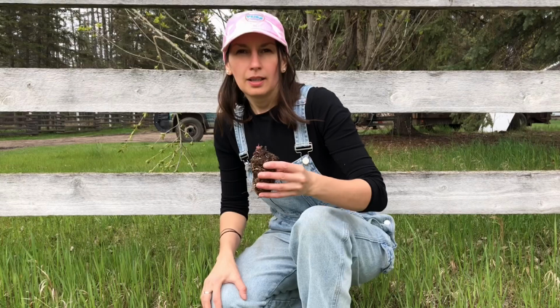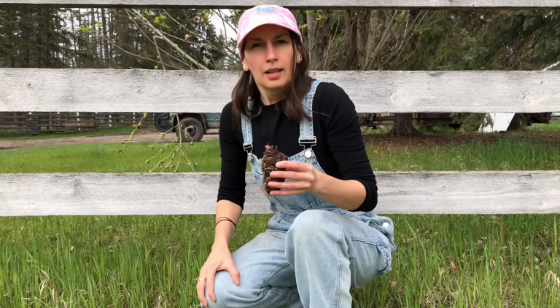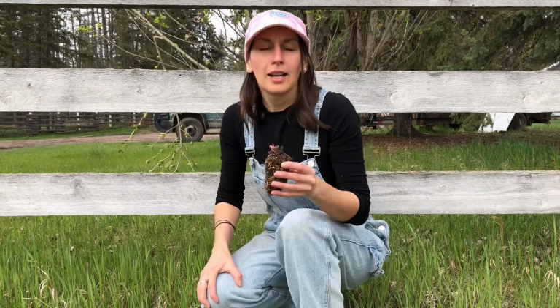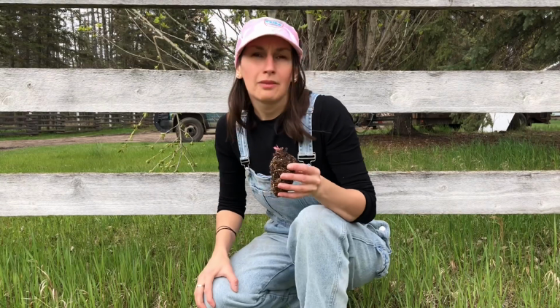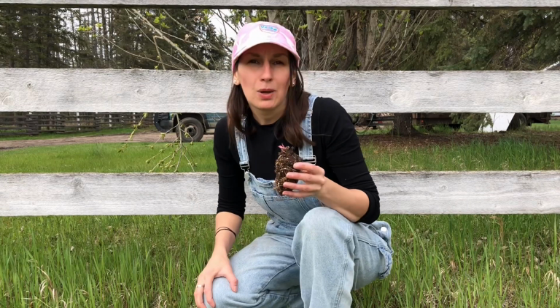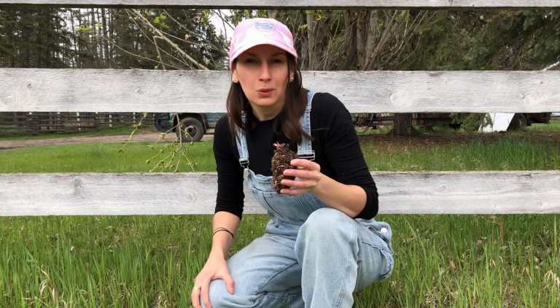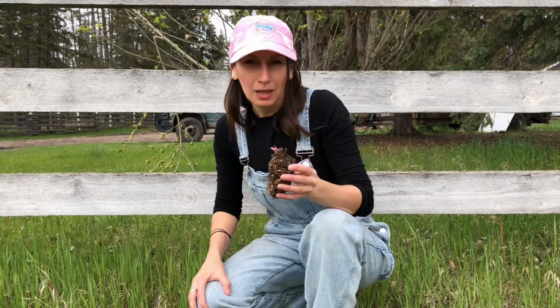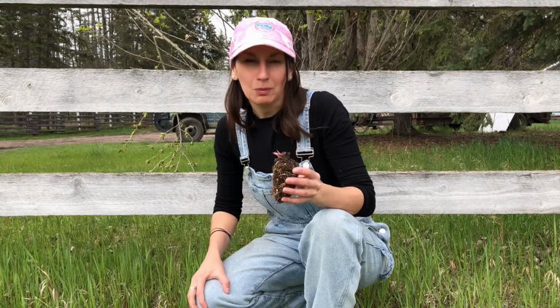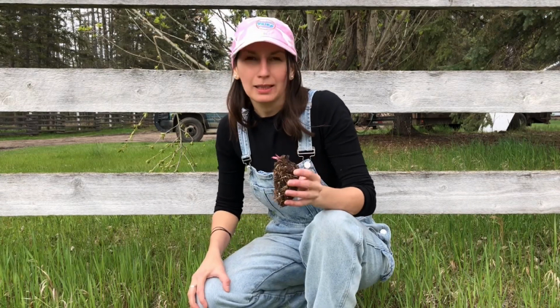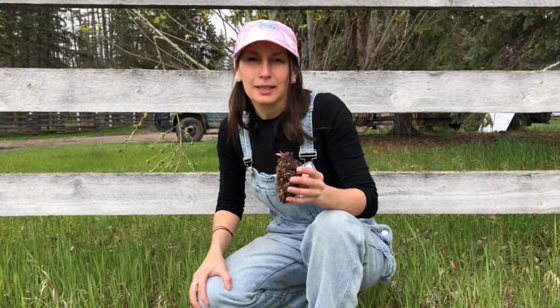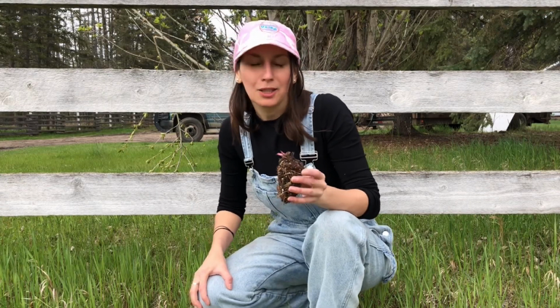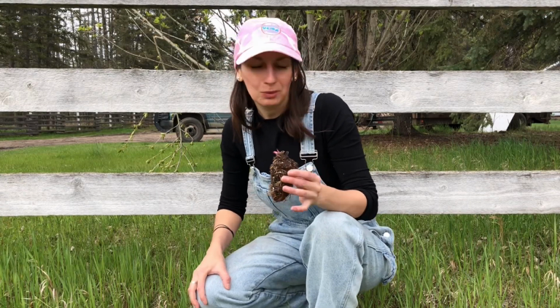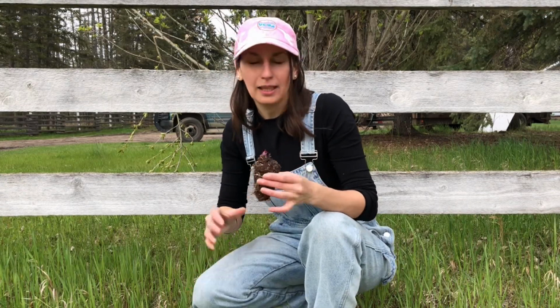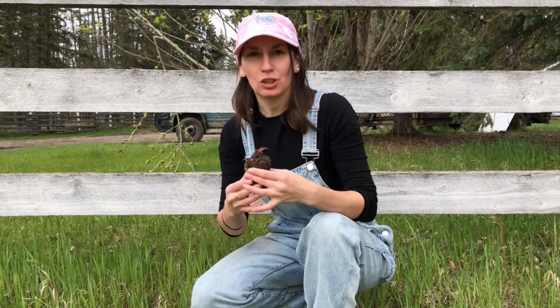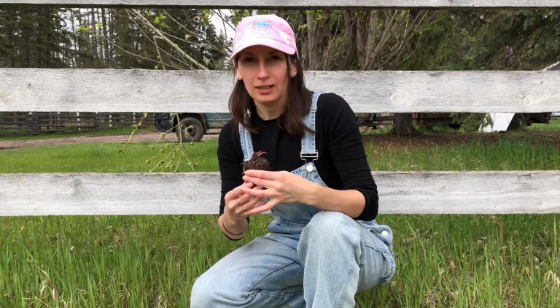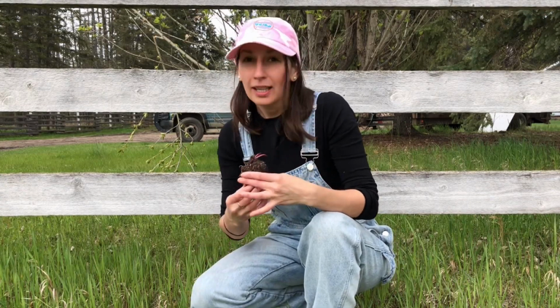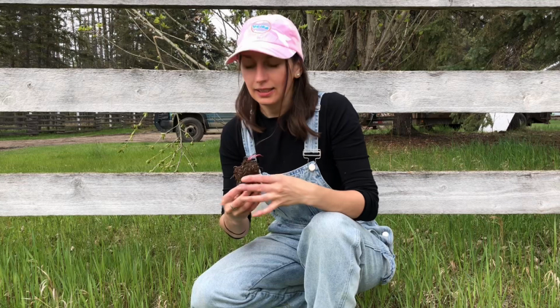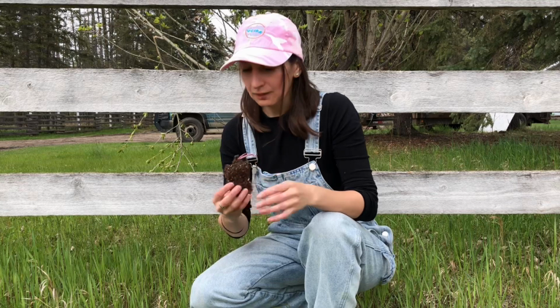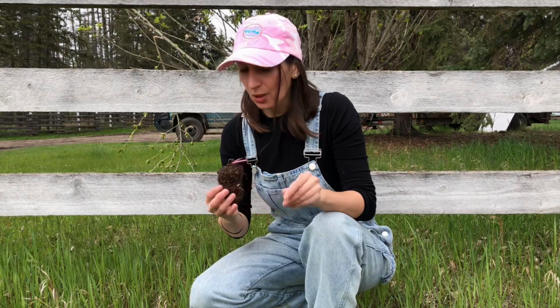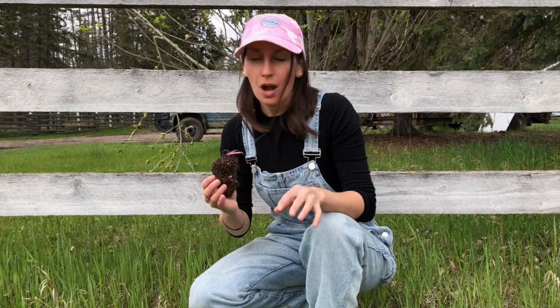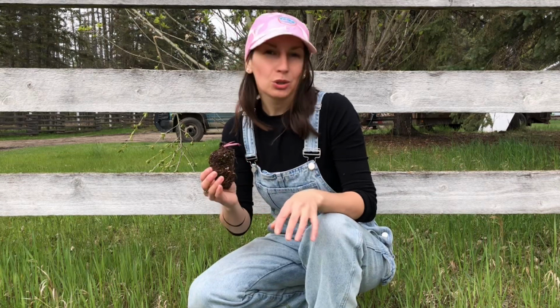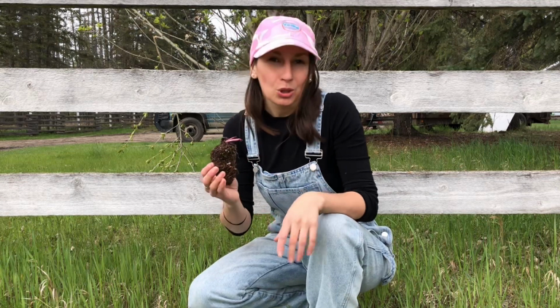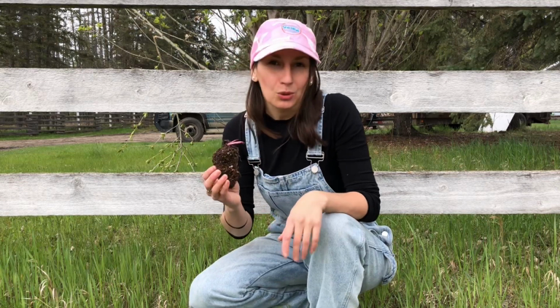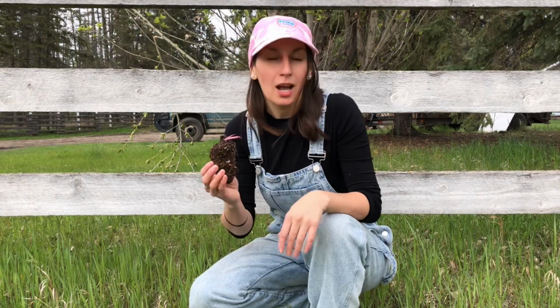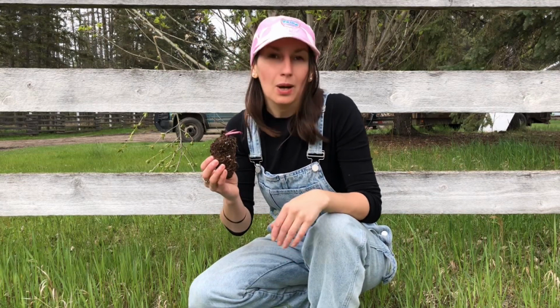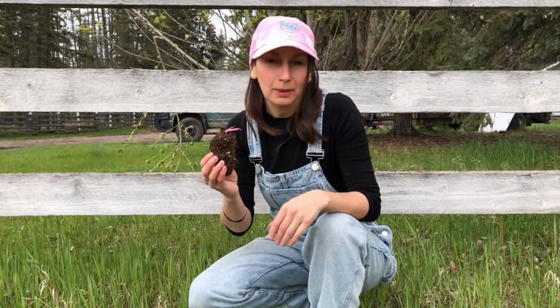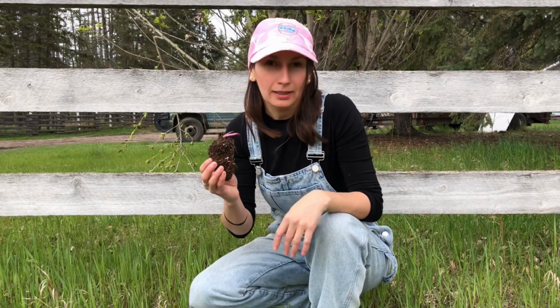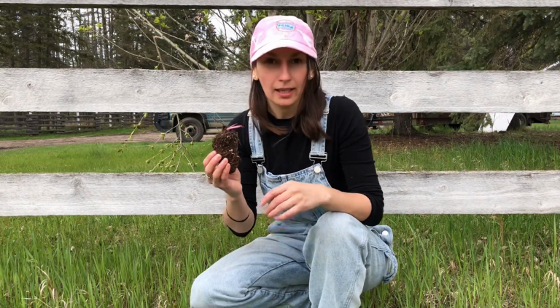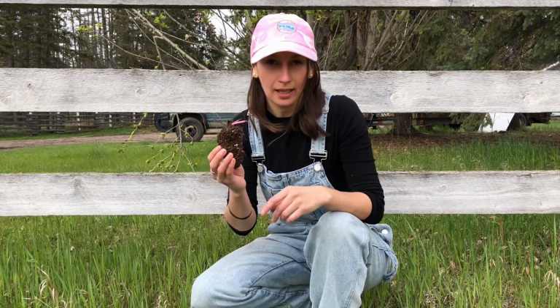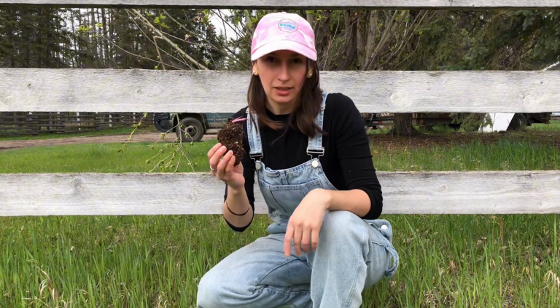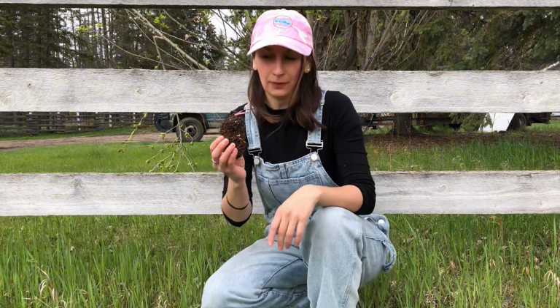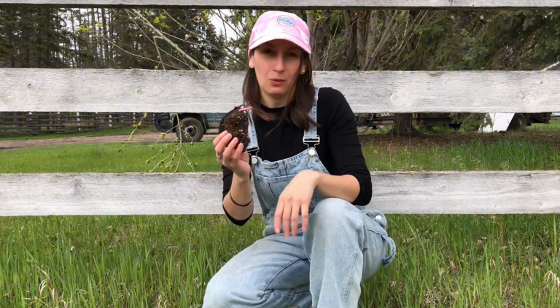Hi everyone! Welcome to my Lakeland Homestead channel. In this video I want to show you how I plant Echinacea flower.